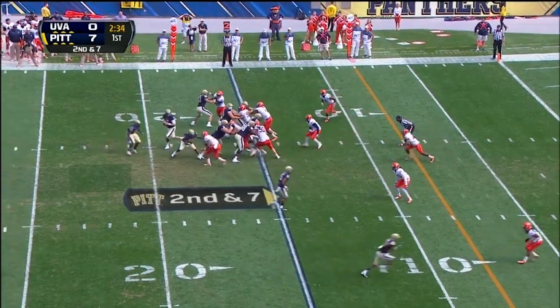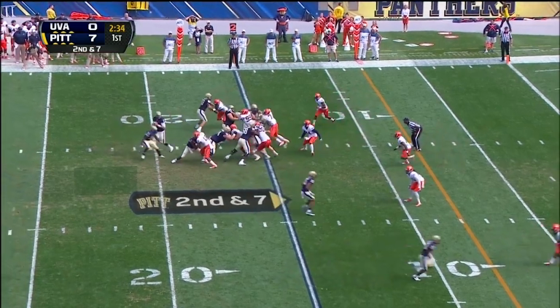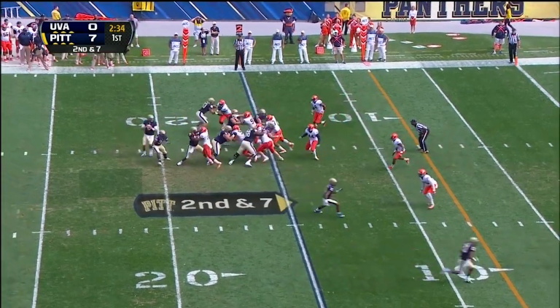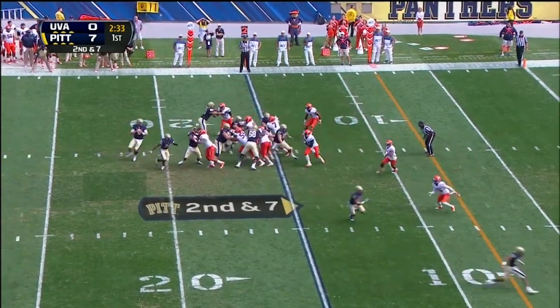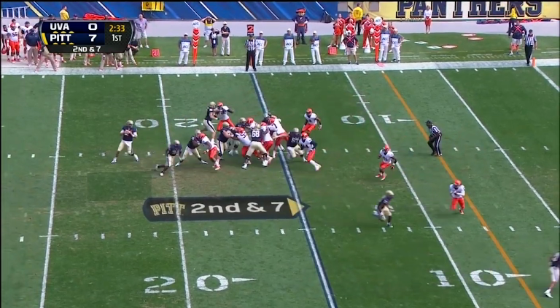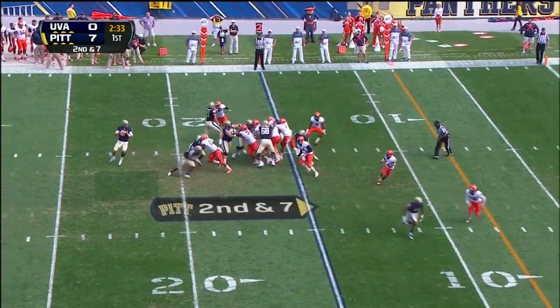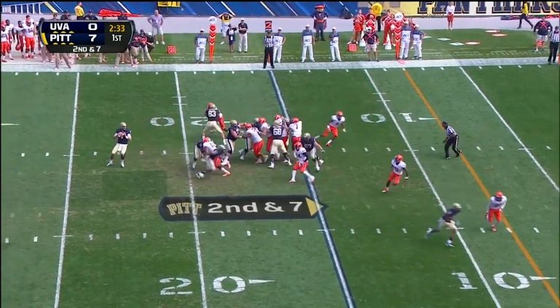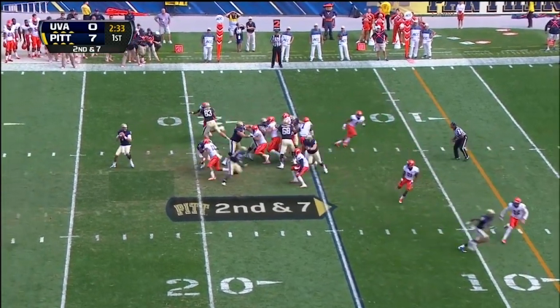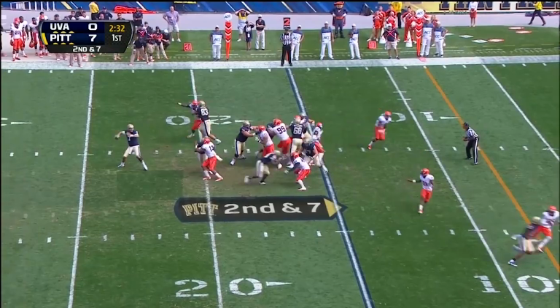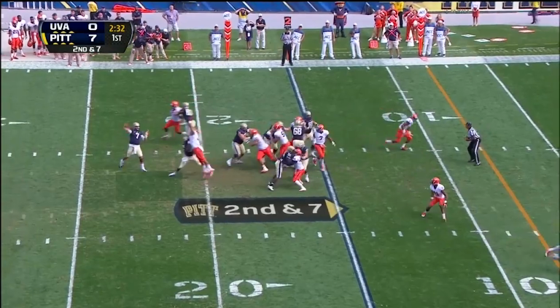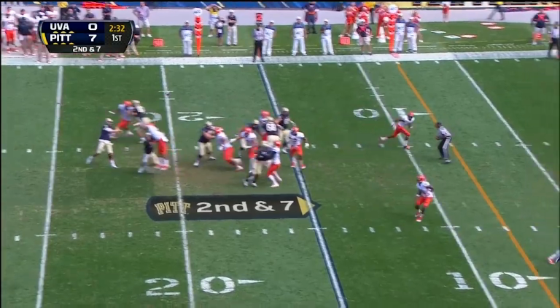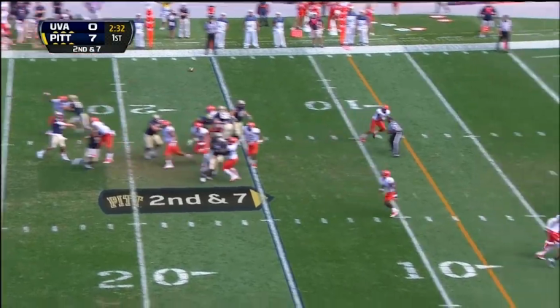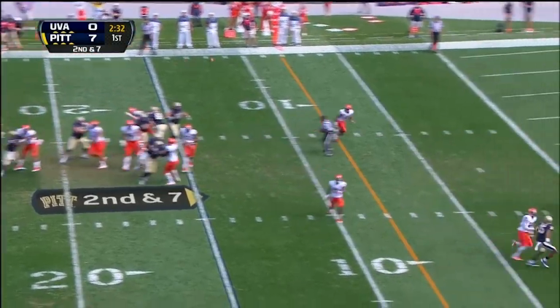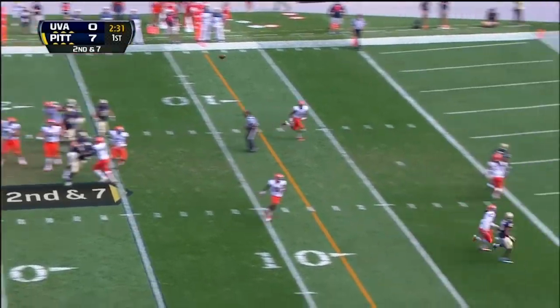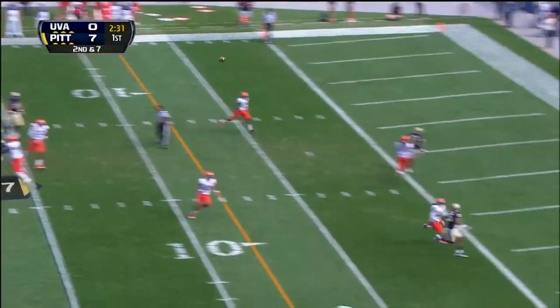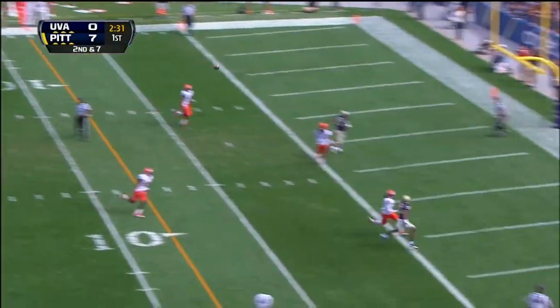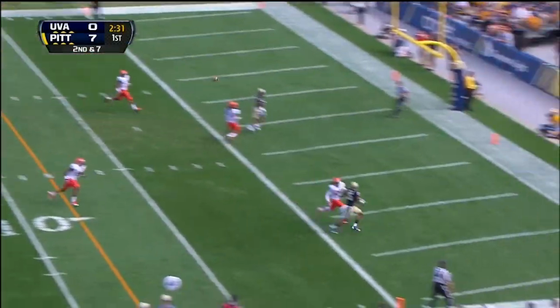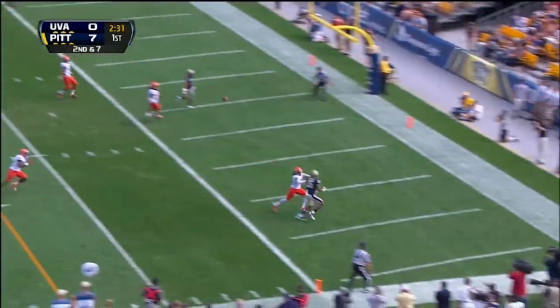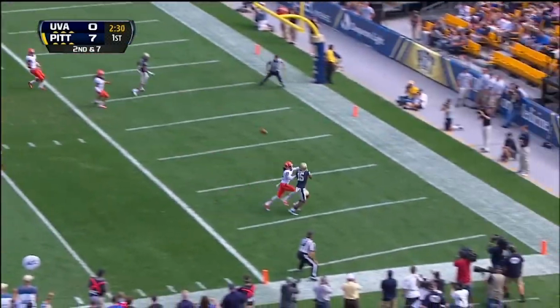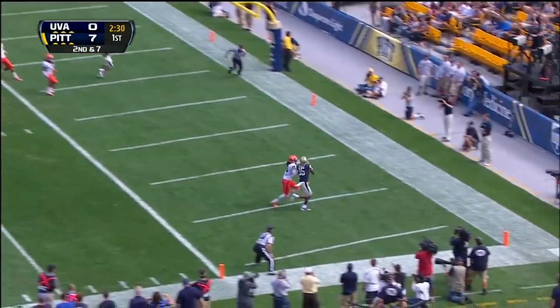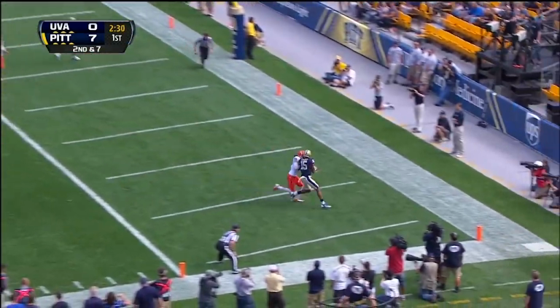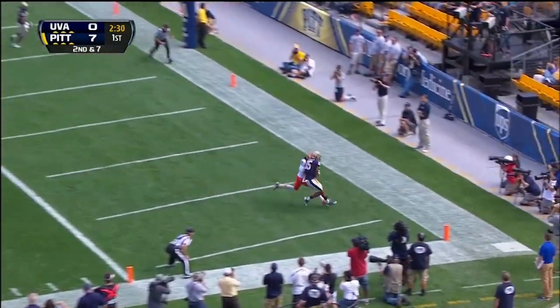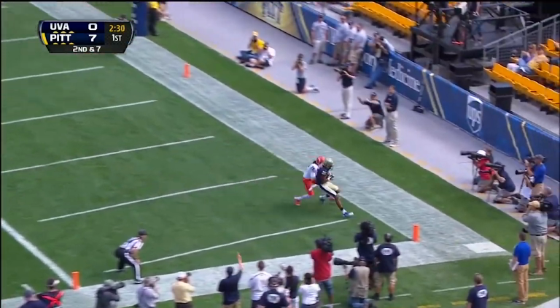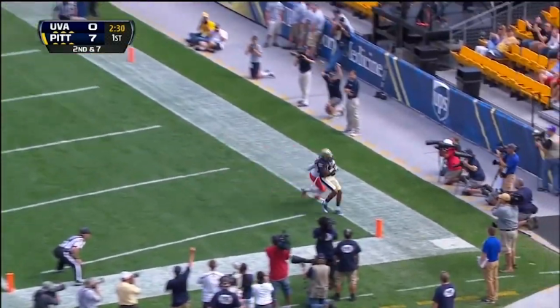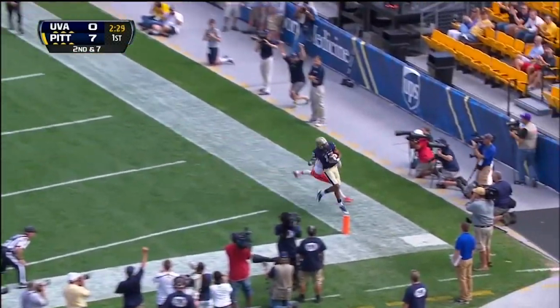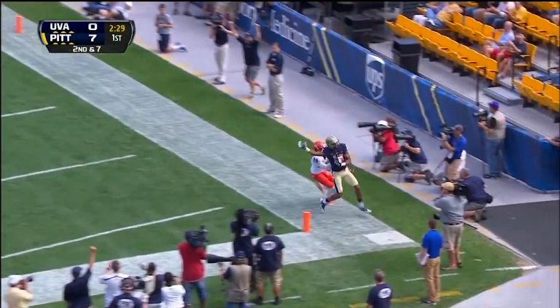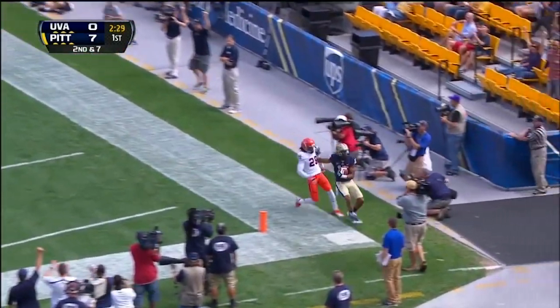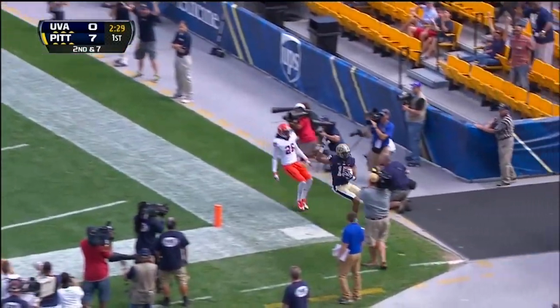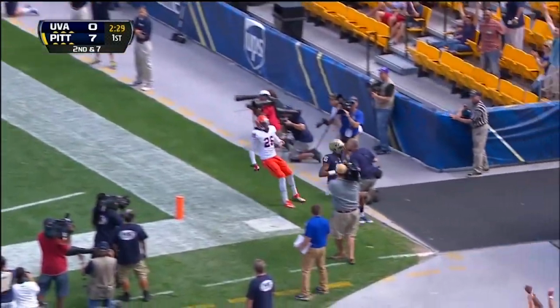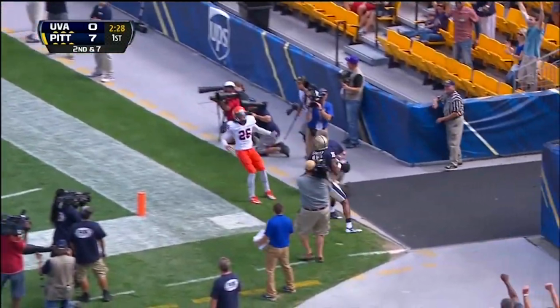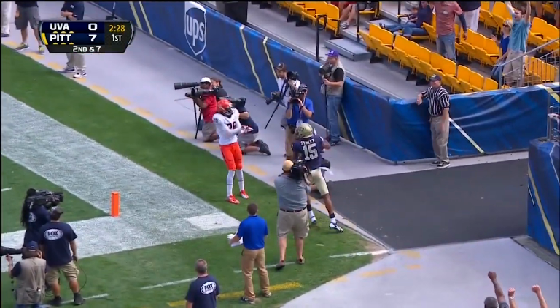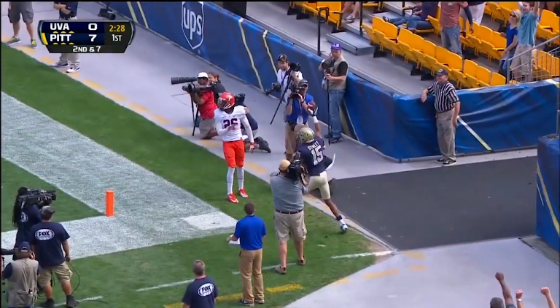Second down. Street caught it. Touchdown, Pittsburgh.